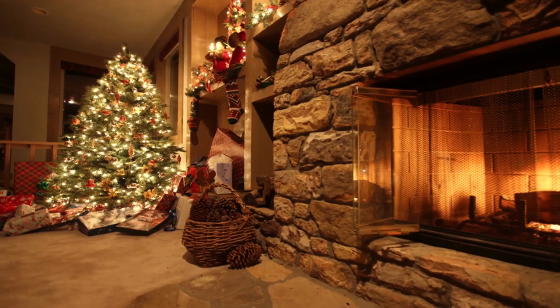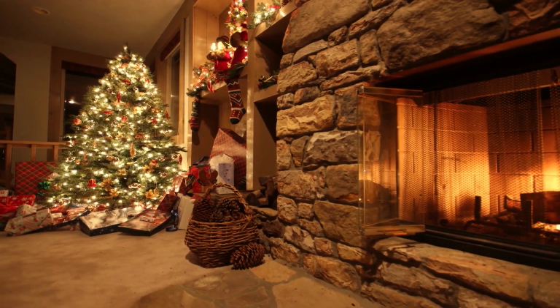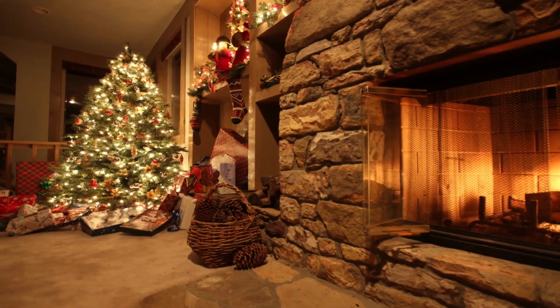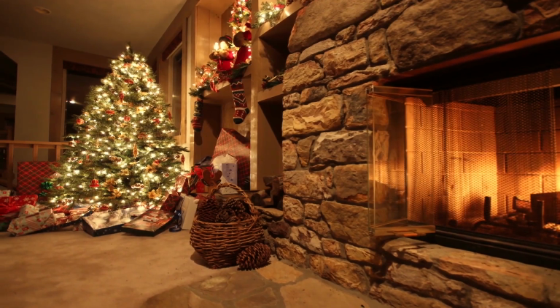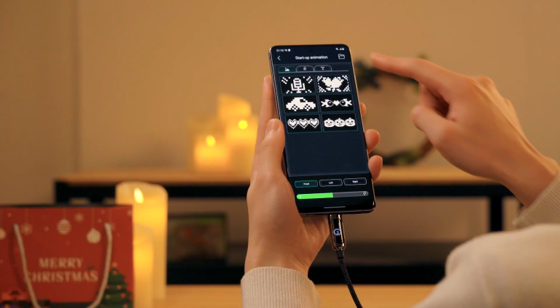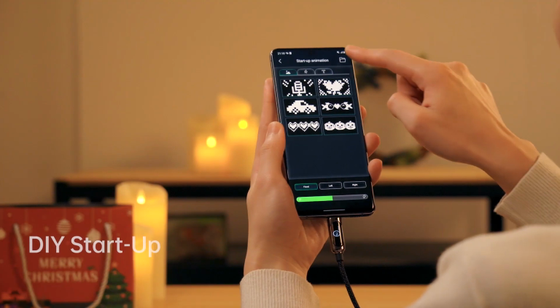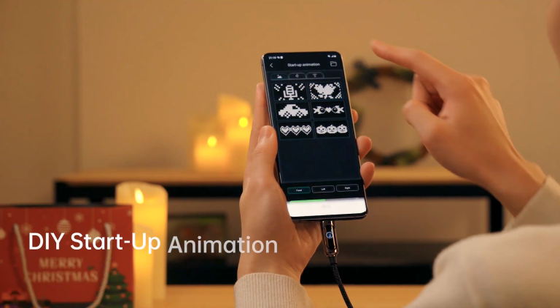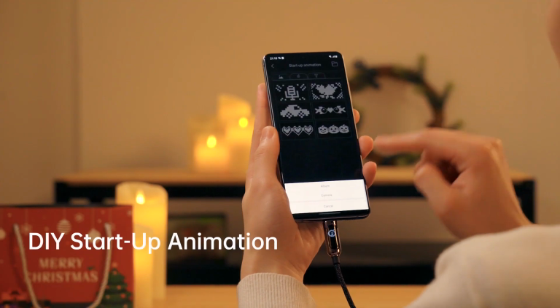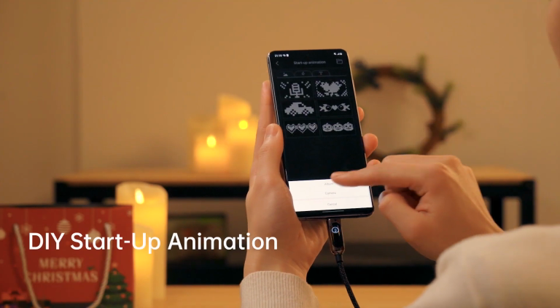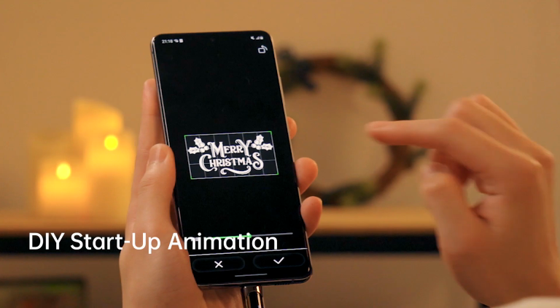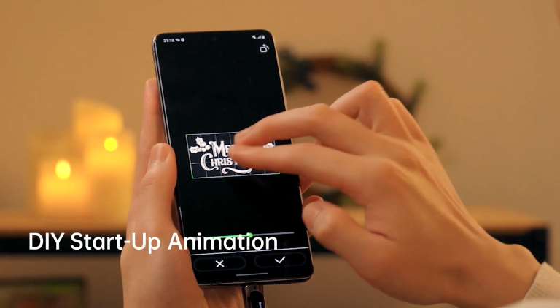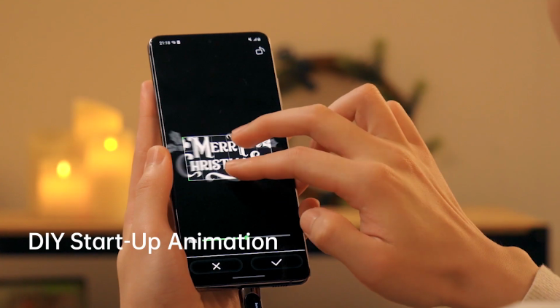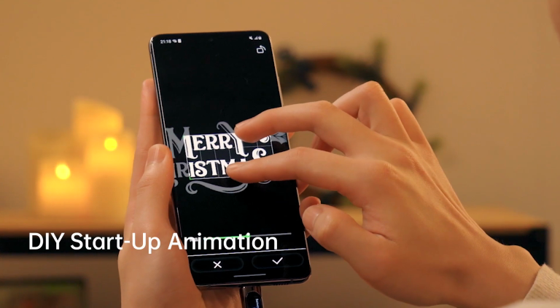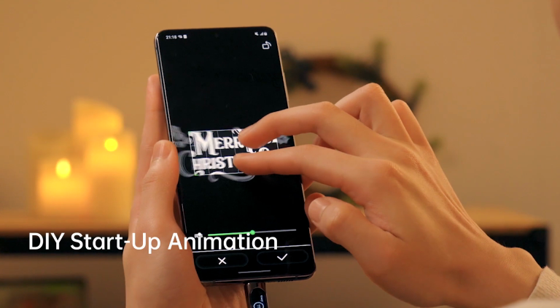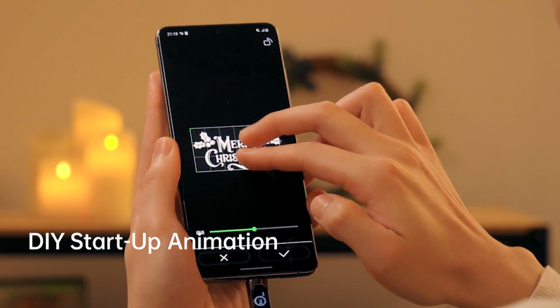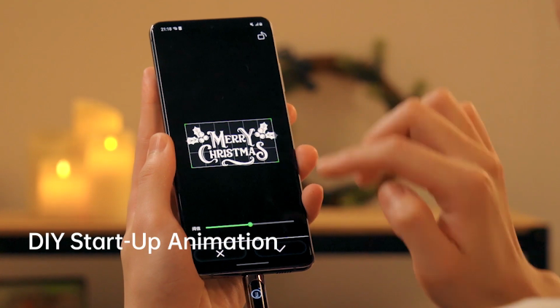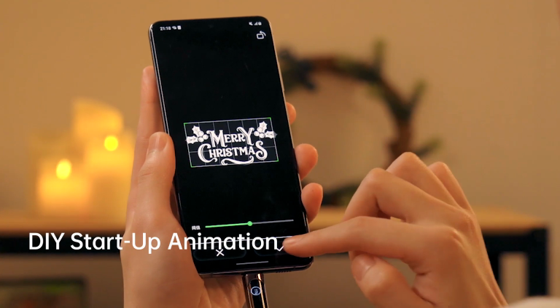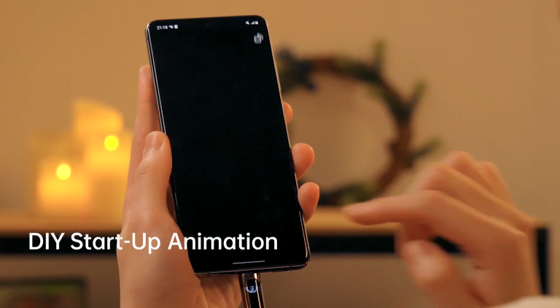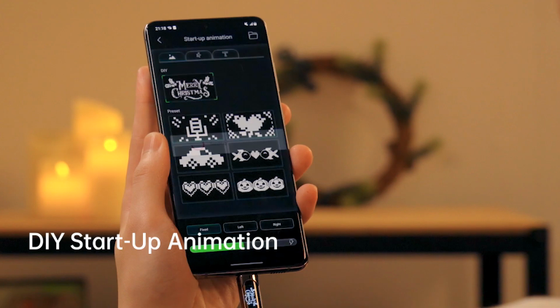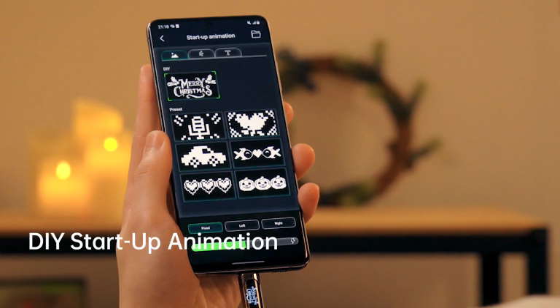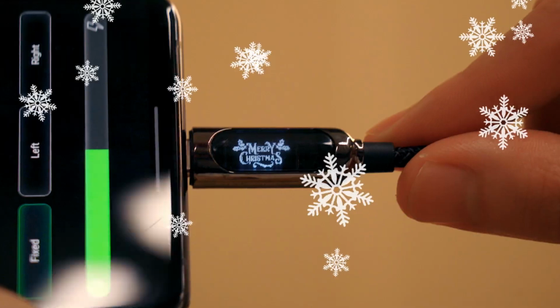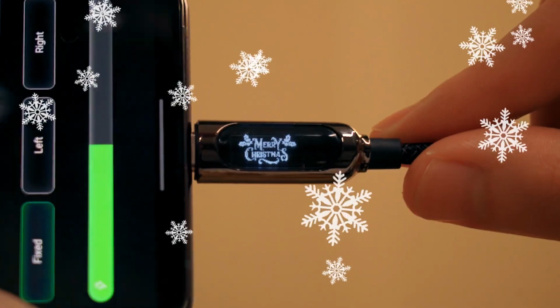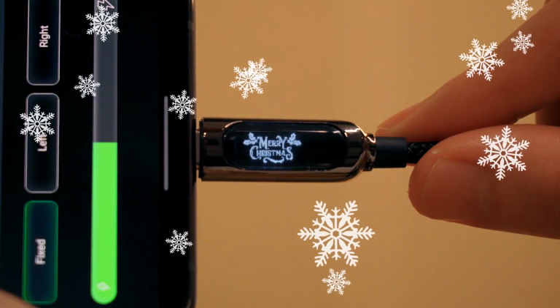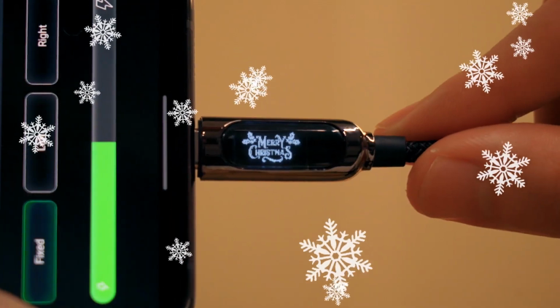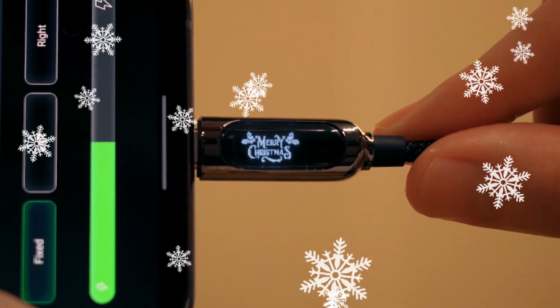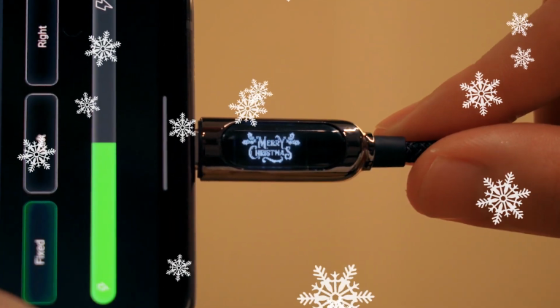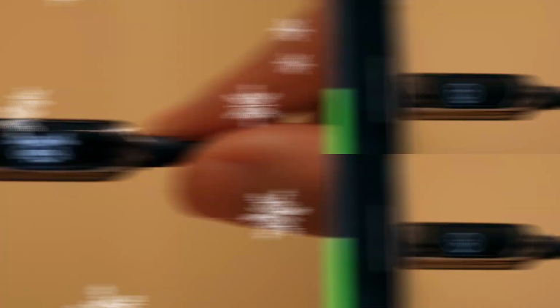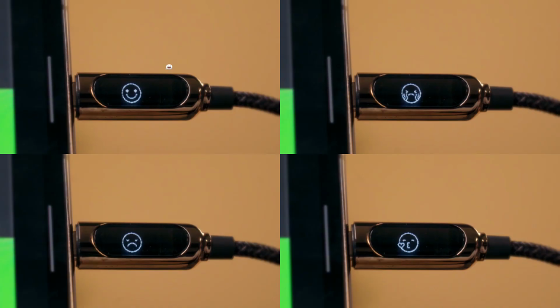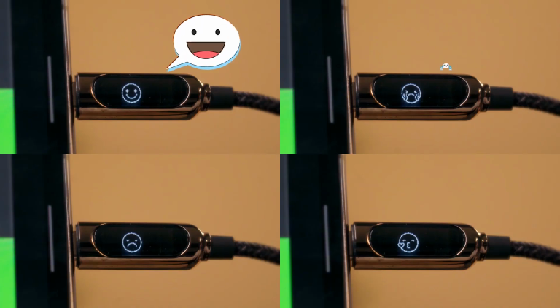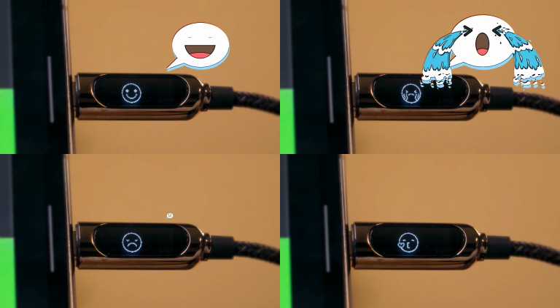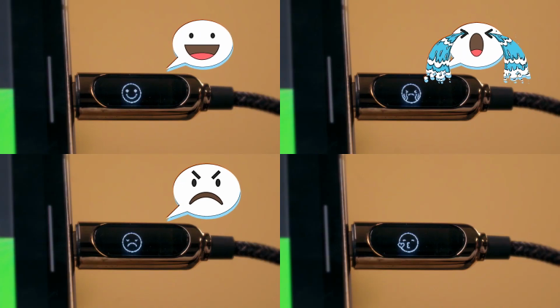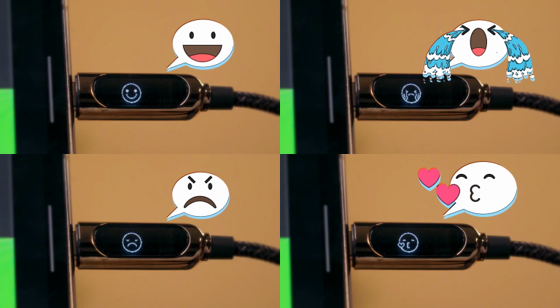You can also download images online and create your own personalized startup animation according to different holidays and moods.